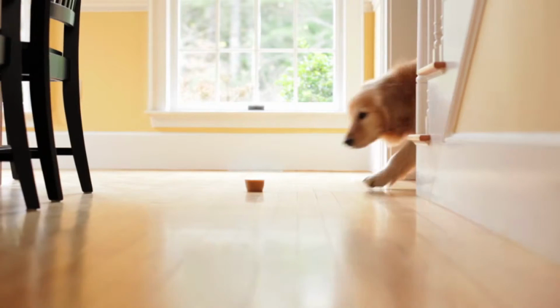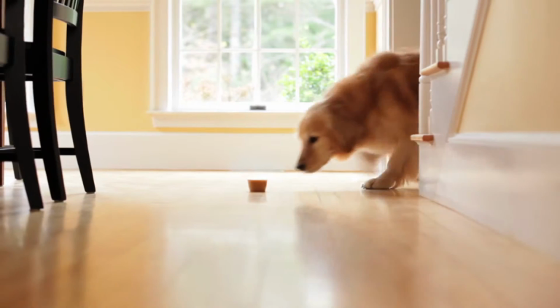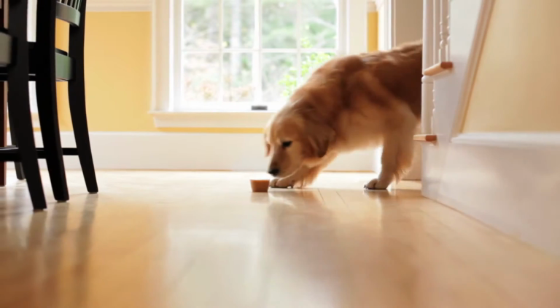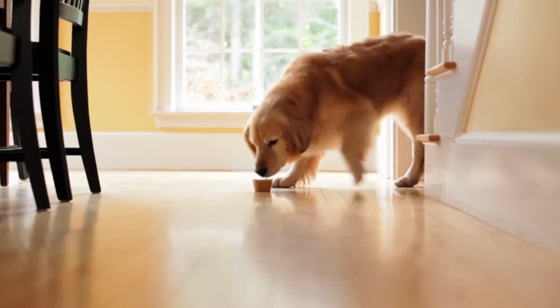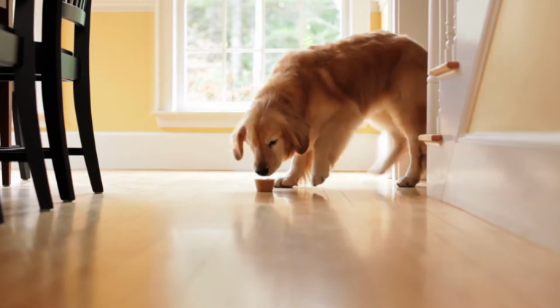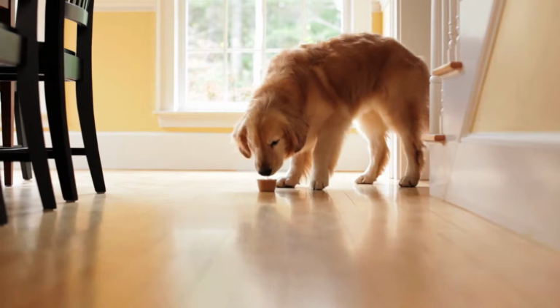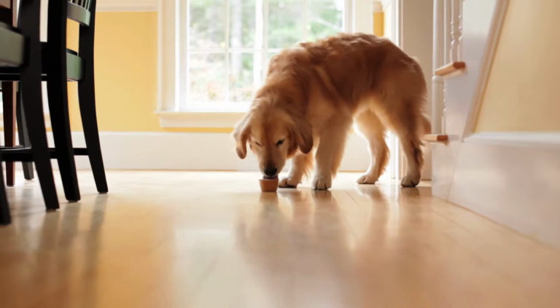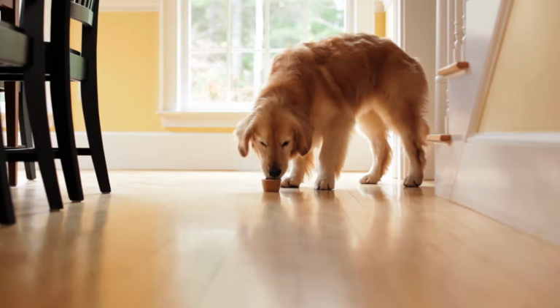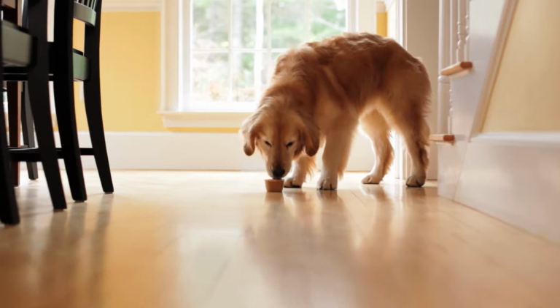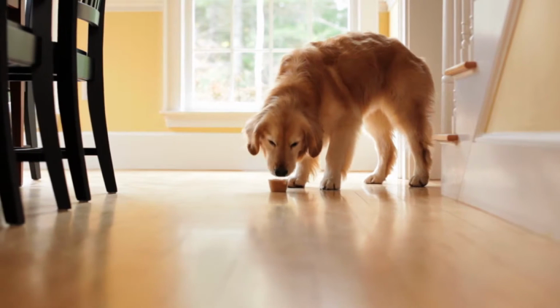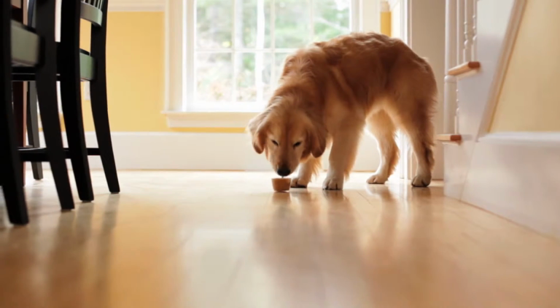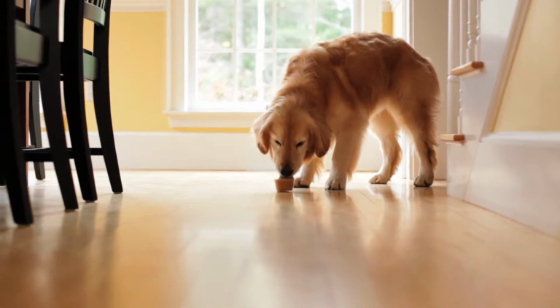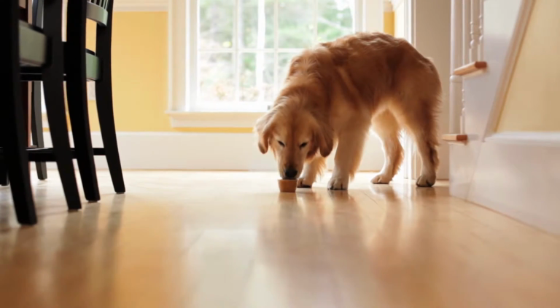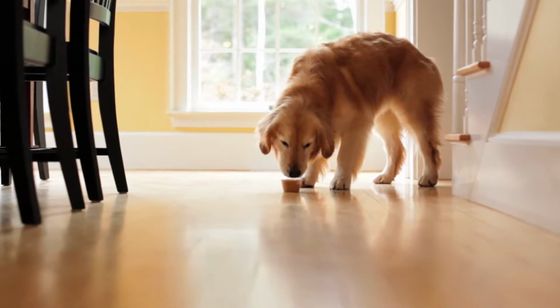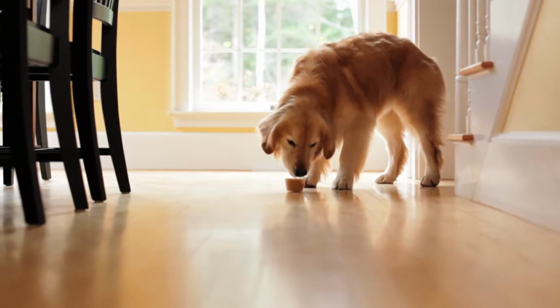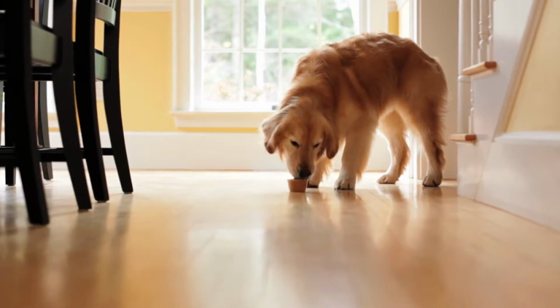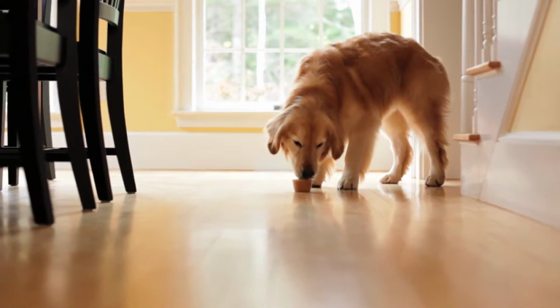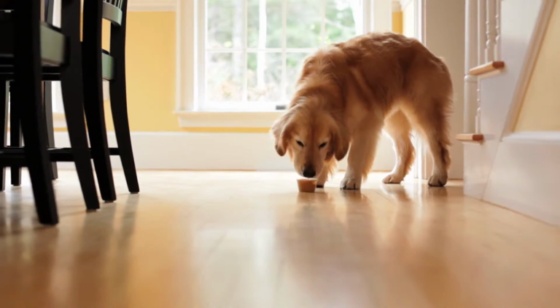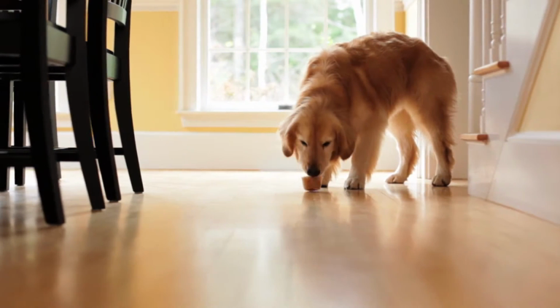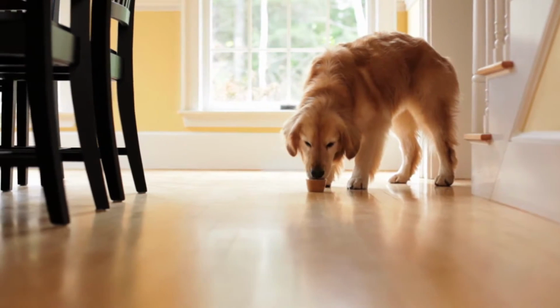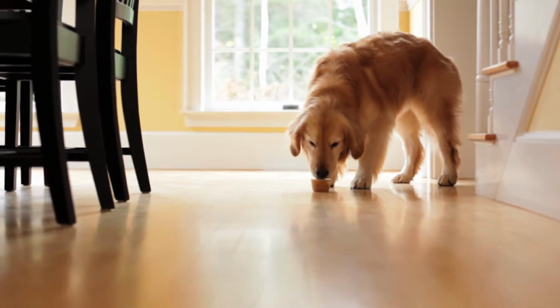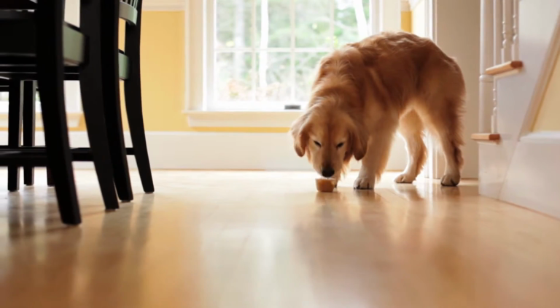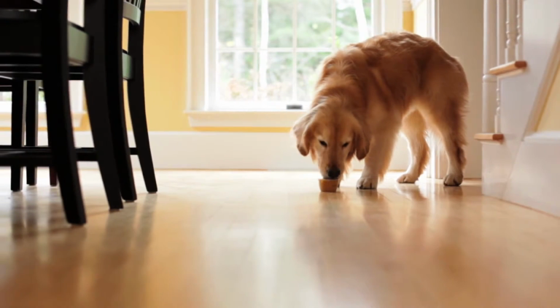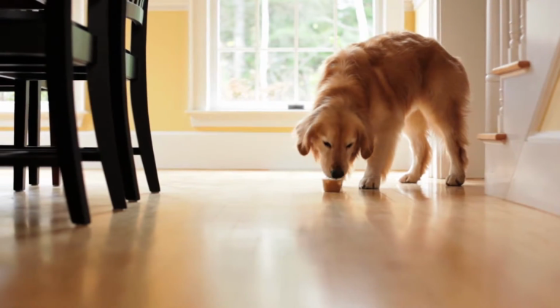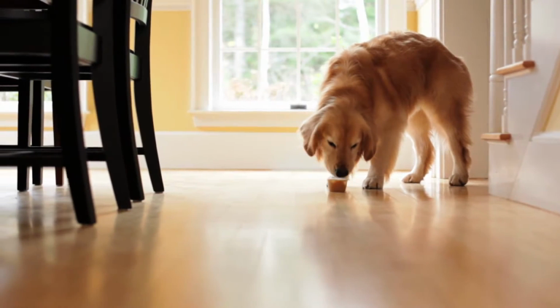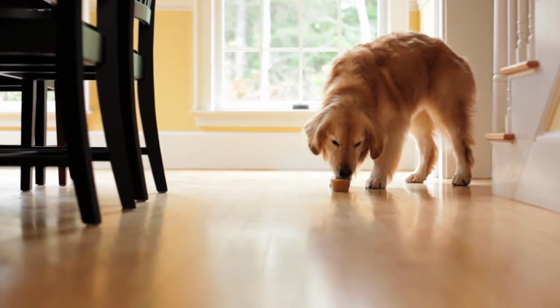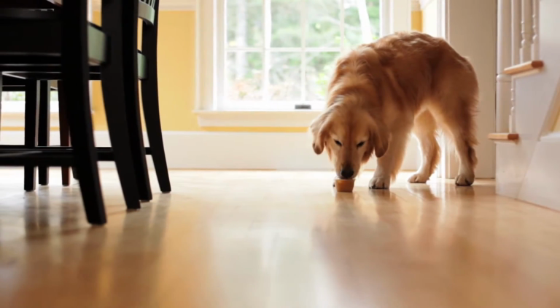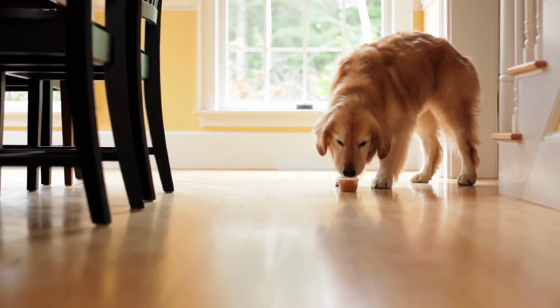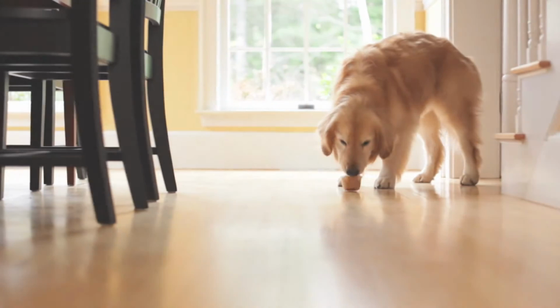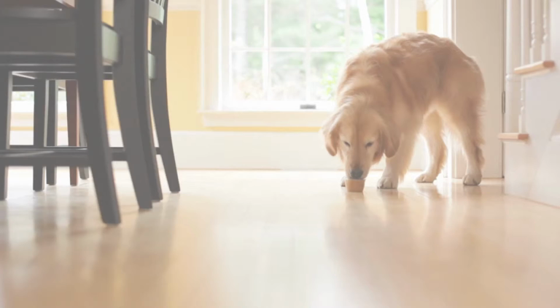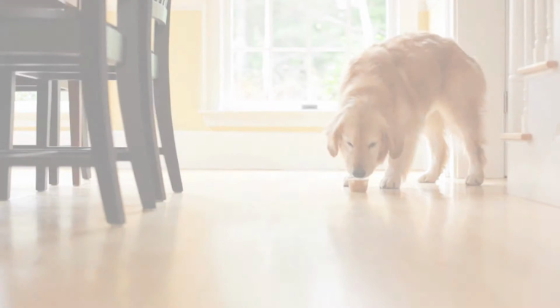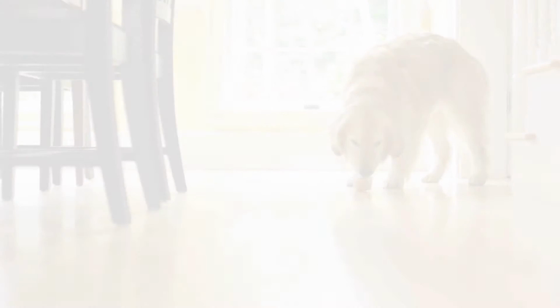Fortified with omega-3 fish oils, liquid glucosamine, and chondroitin for your dog's overall good health.